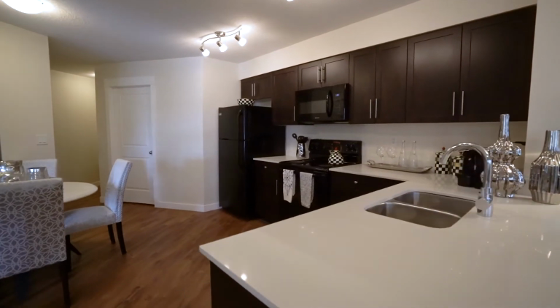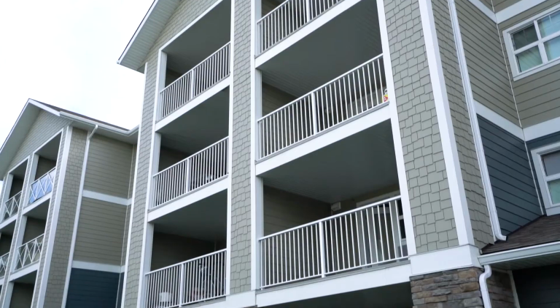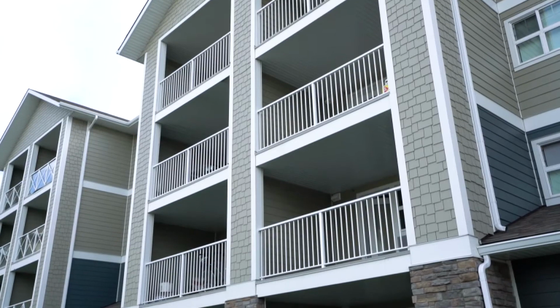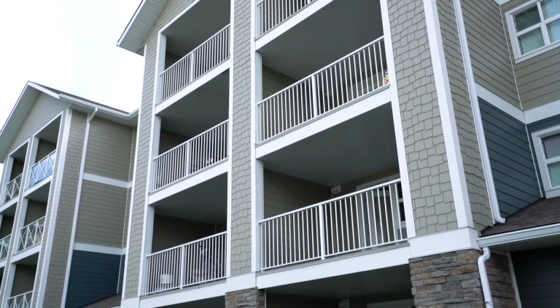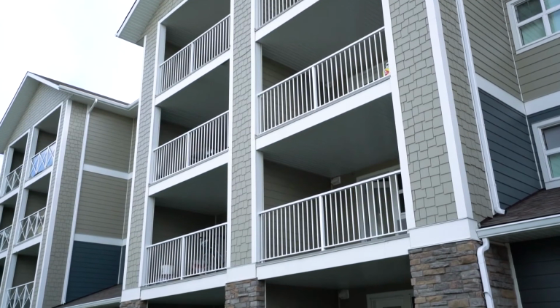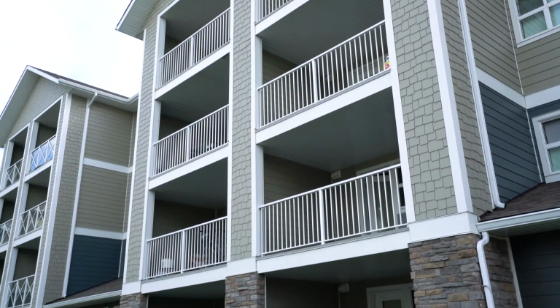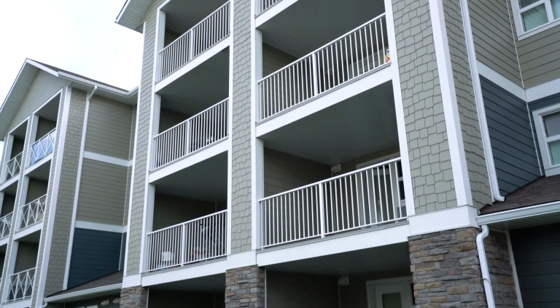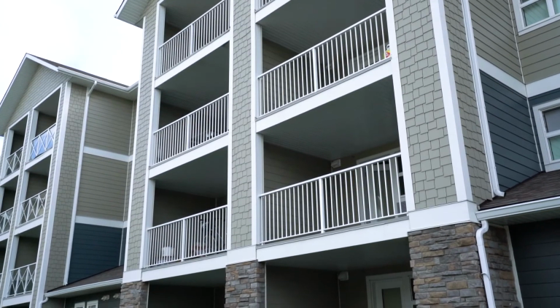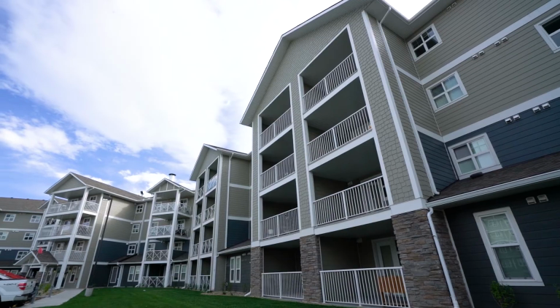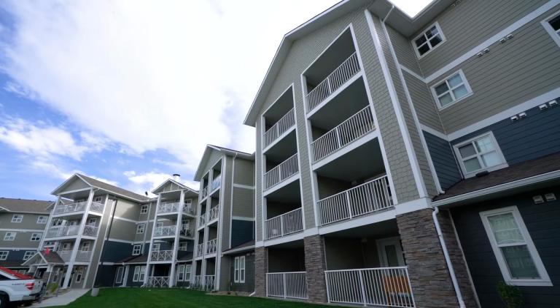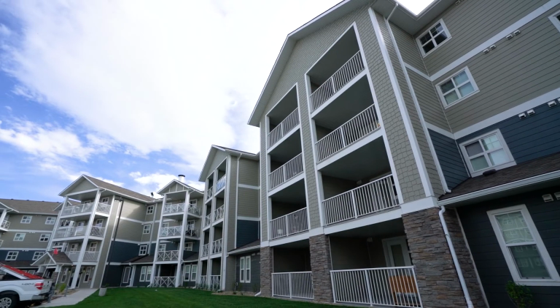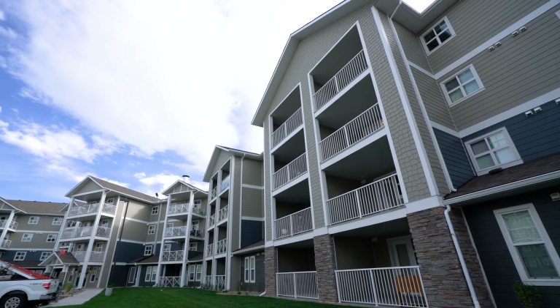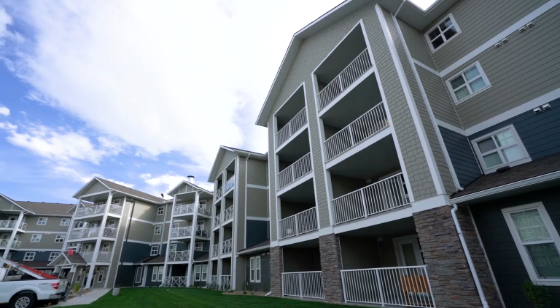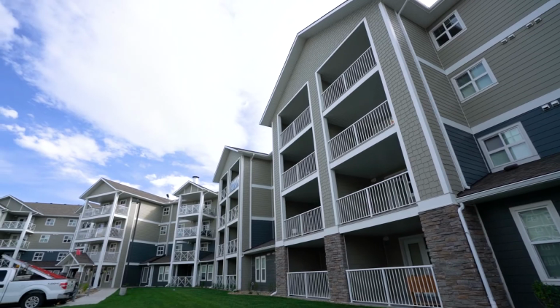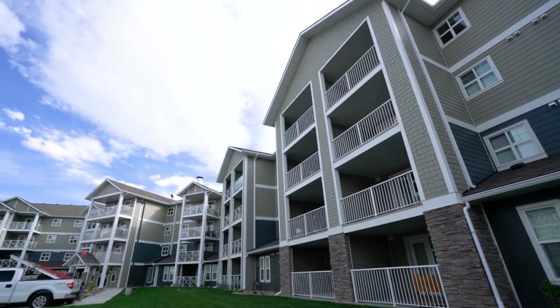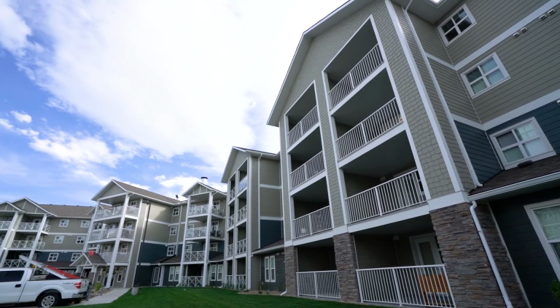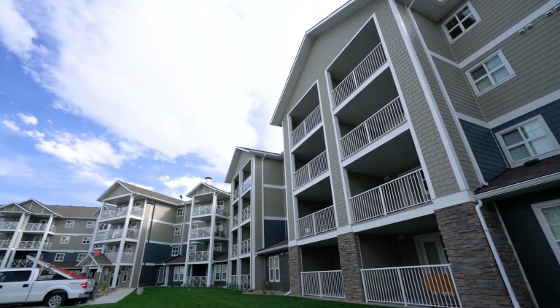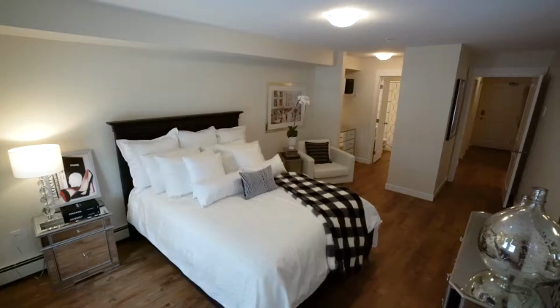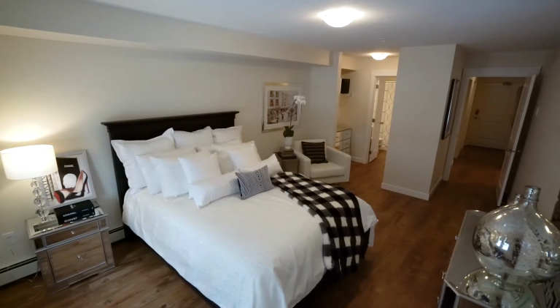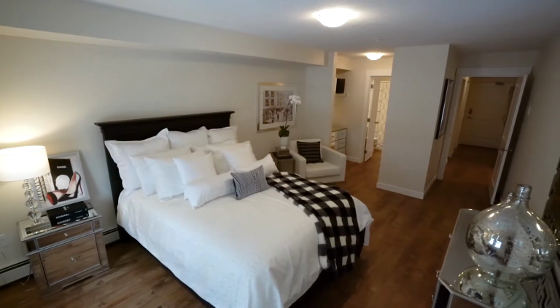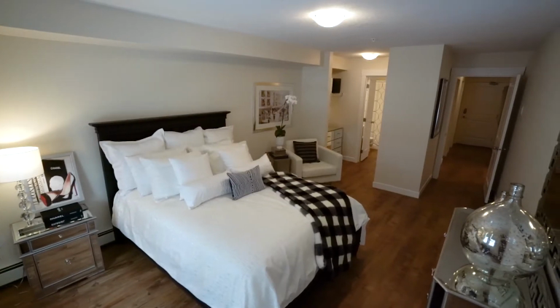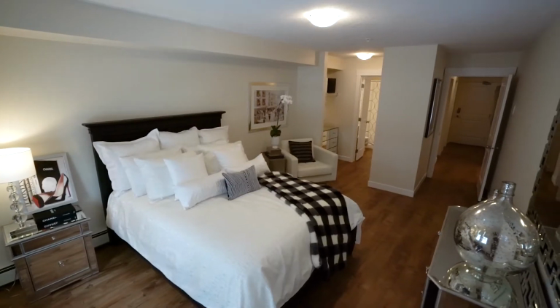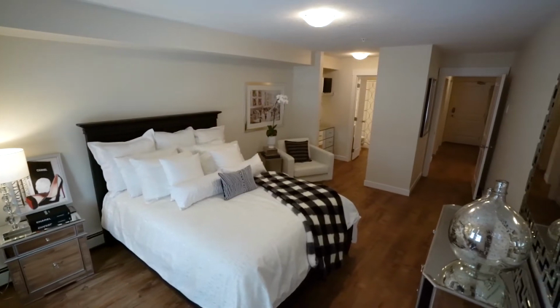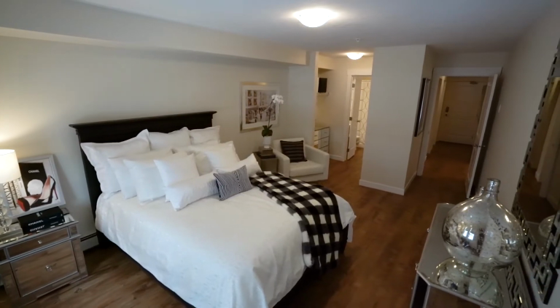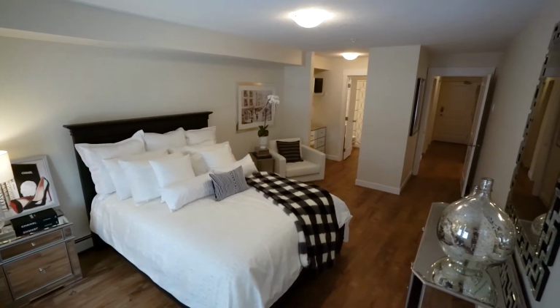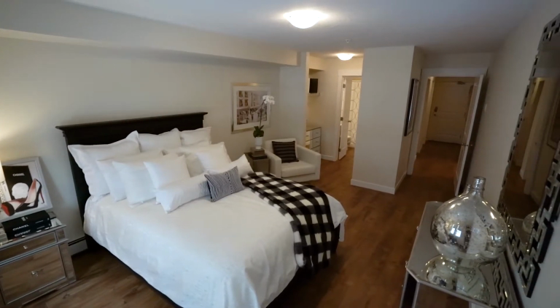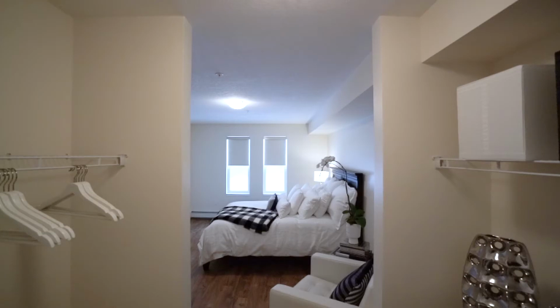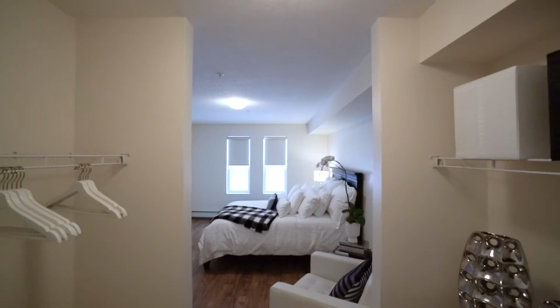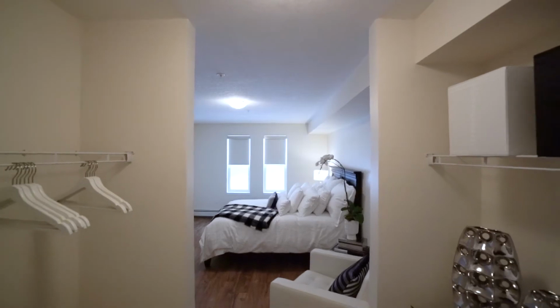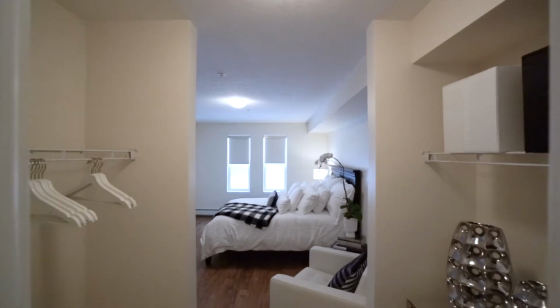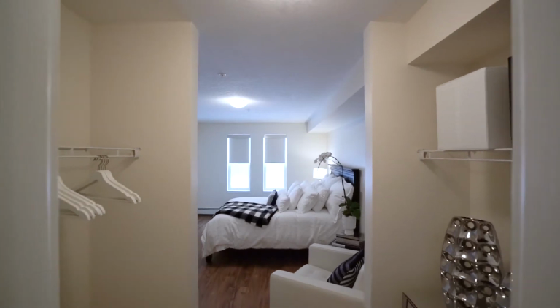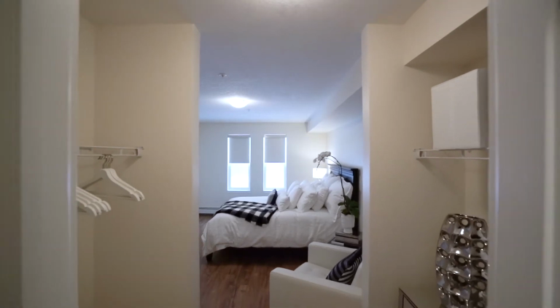All units come with spacious patios or balconies, while the master bedrooms offer generous walk-in closets.